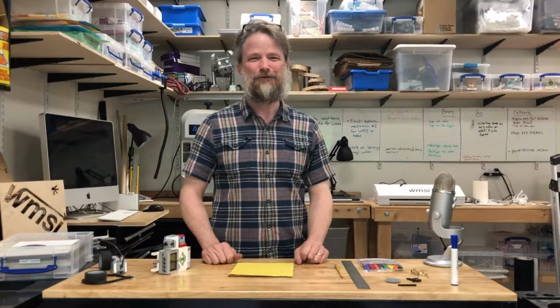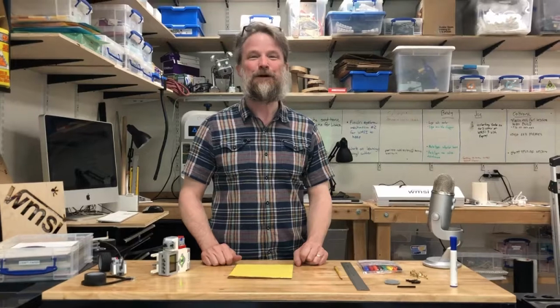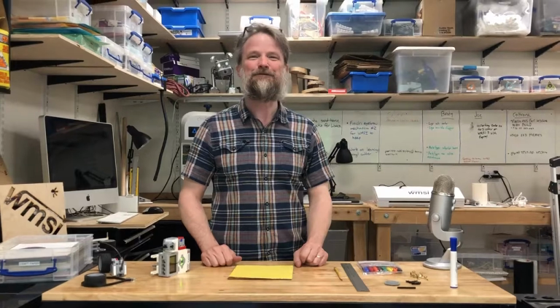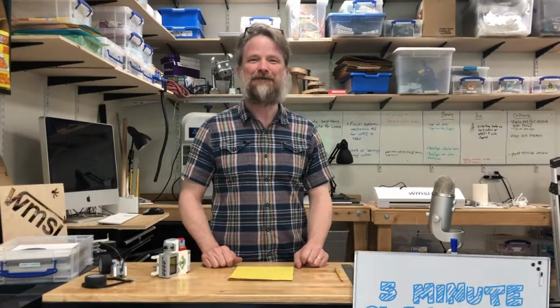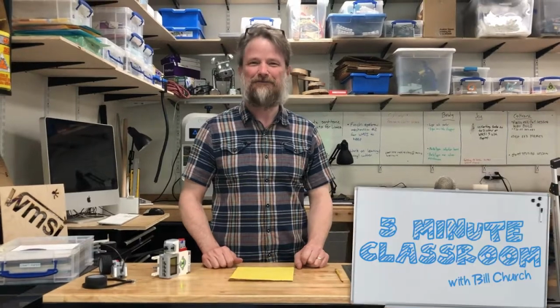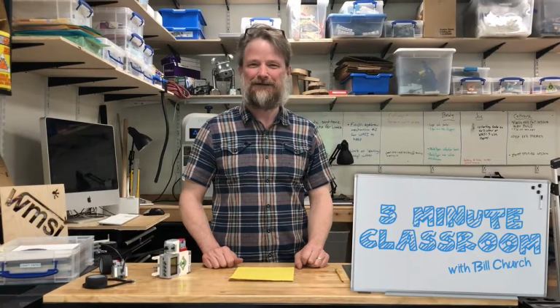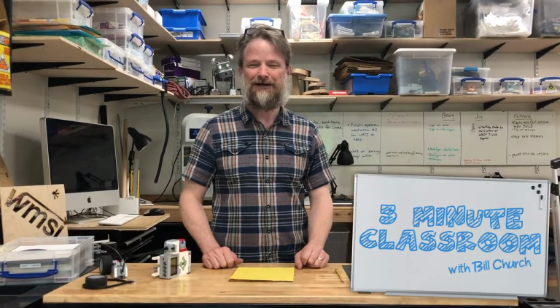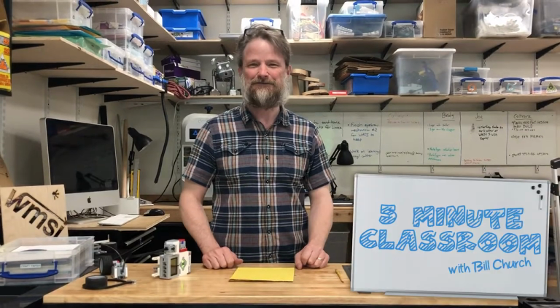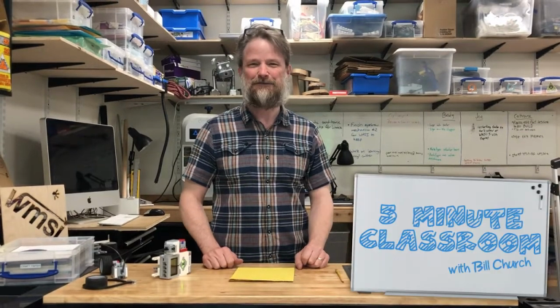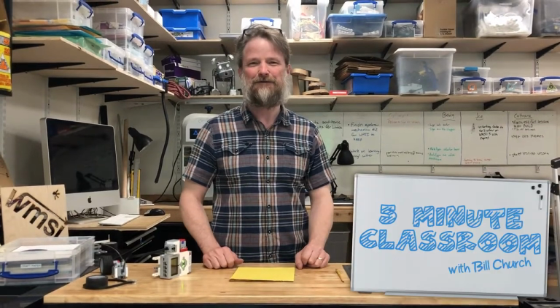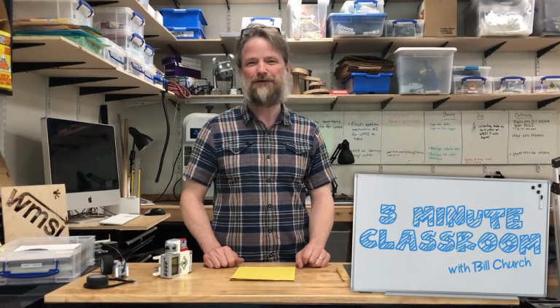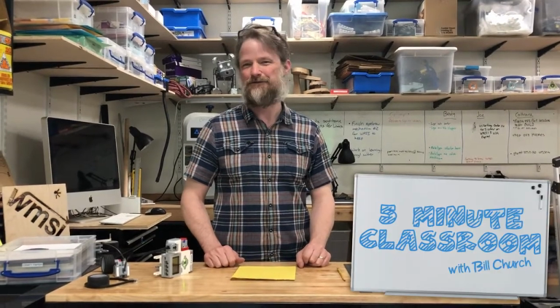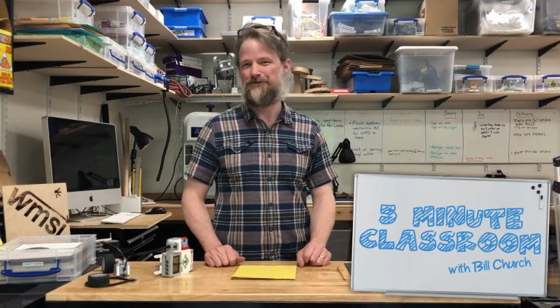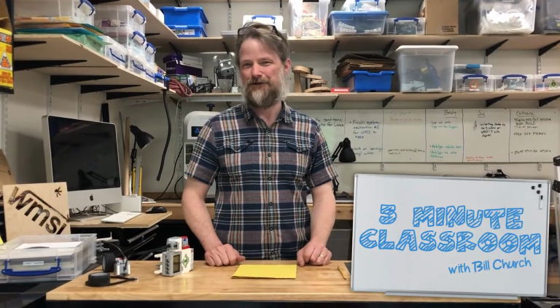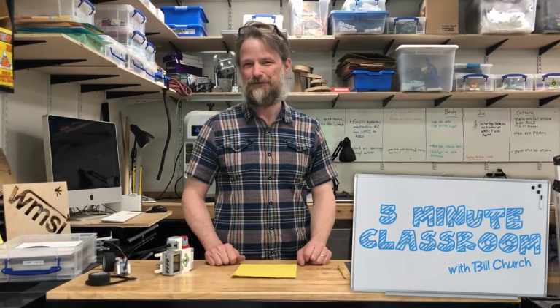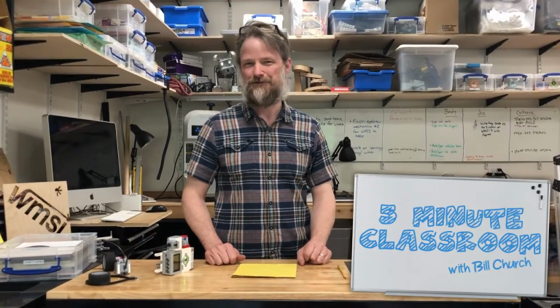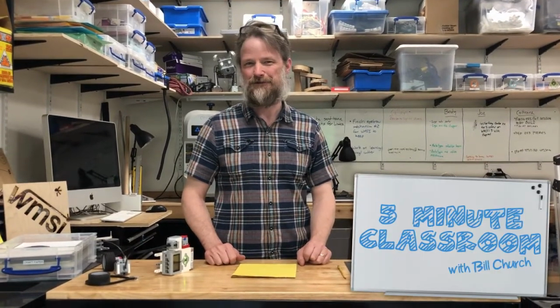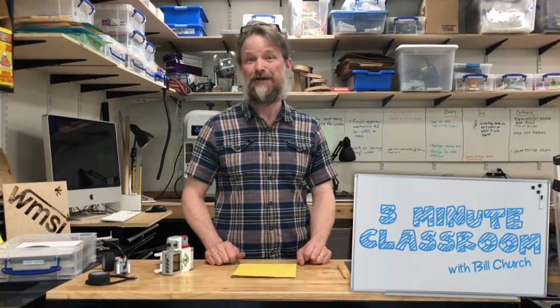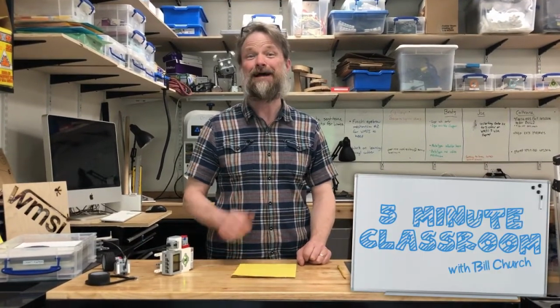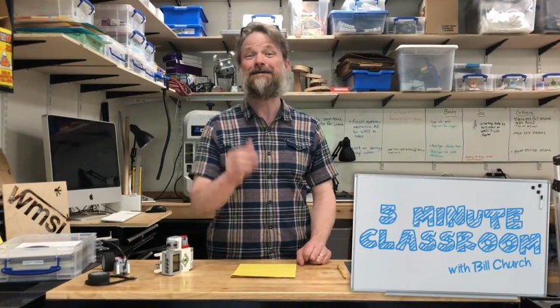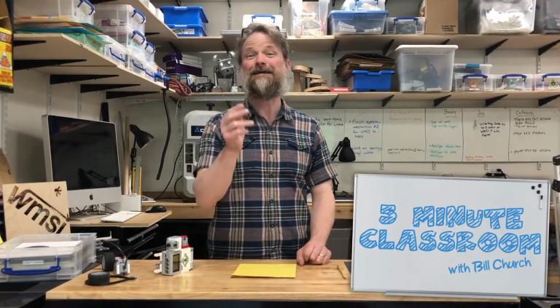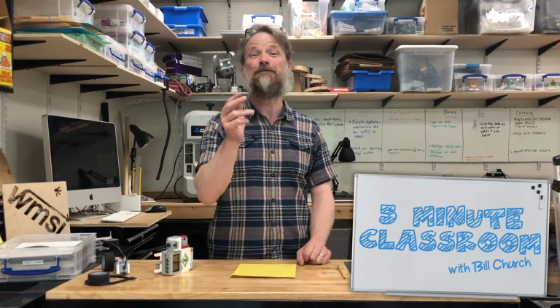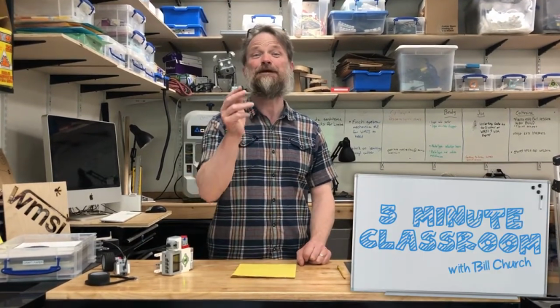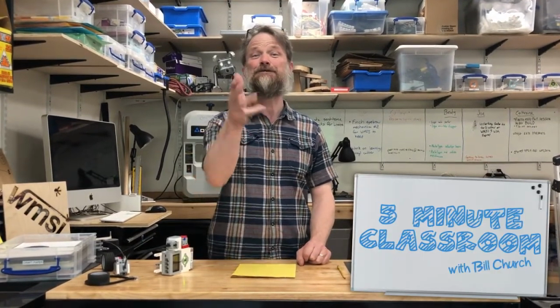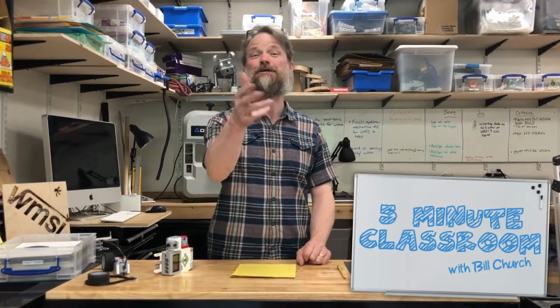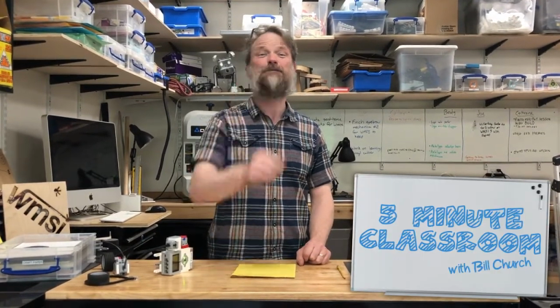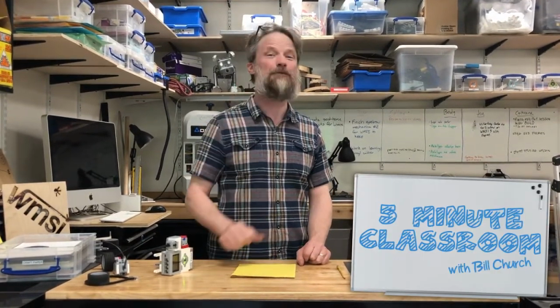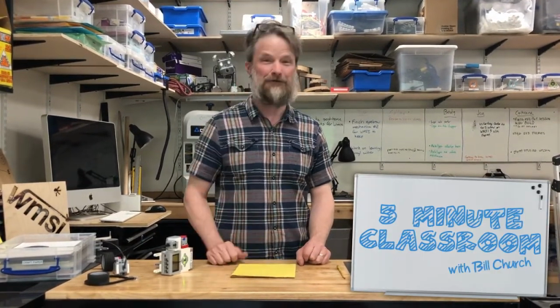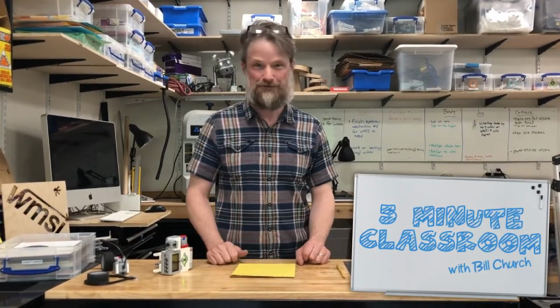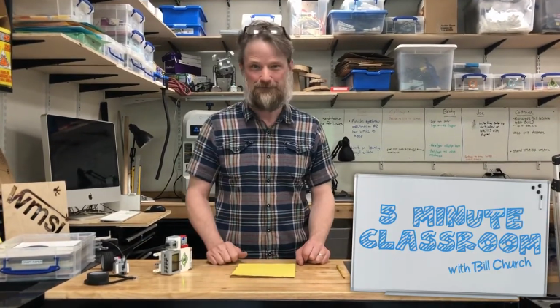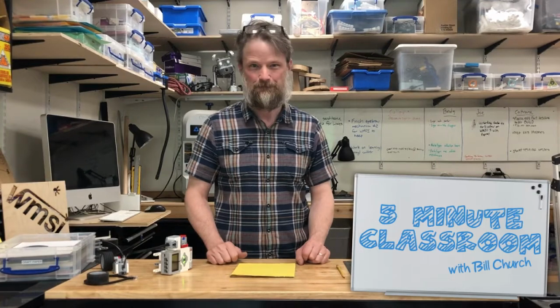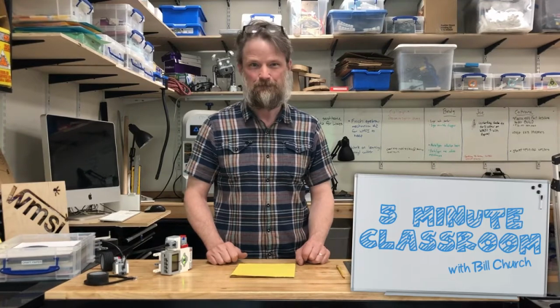Welcome to 5-Minute Classroom. I'm Bill Church, your host. Behind the camera is Pete Rogers. Hello.